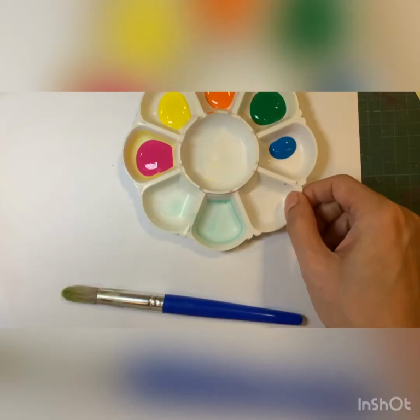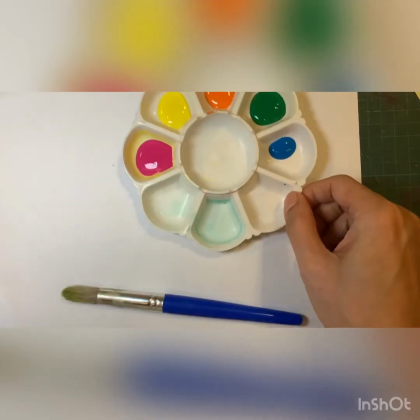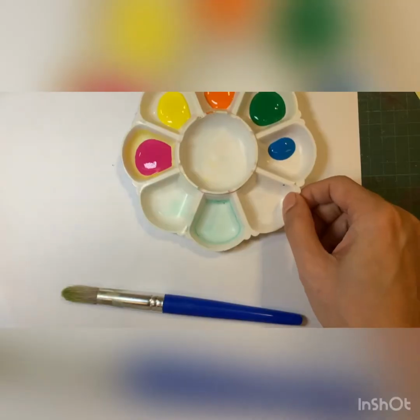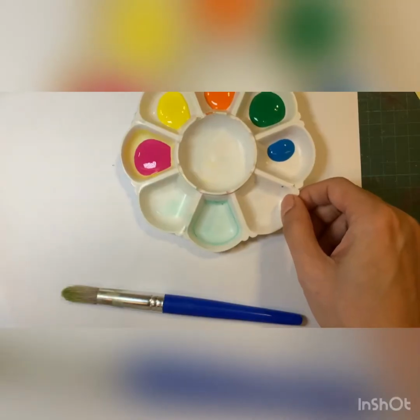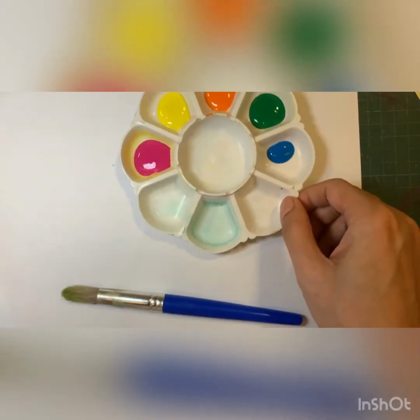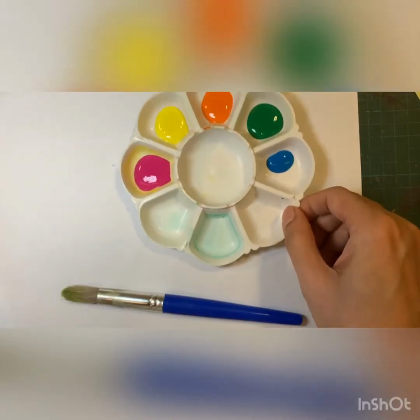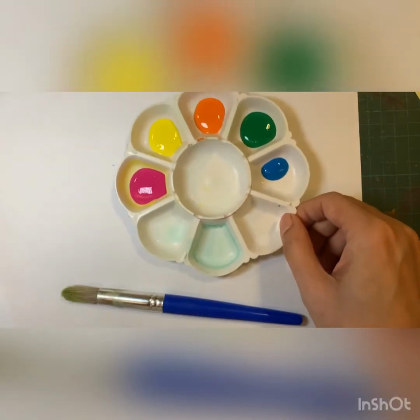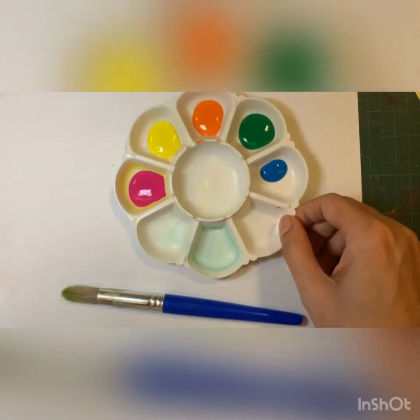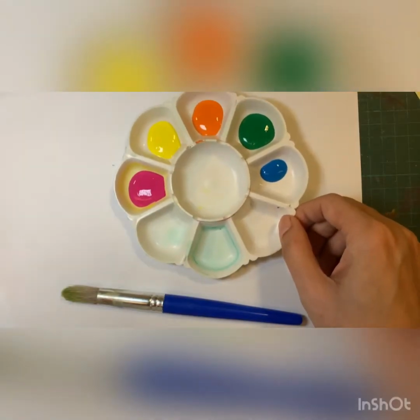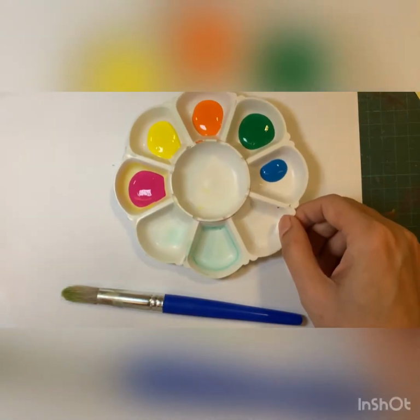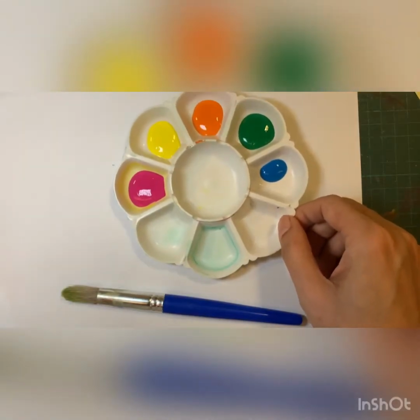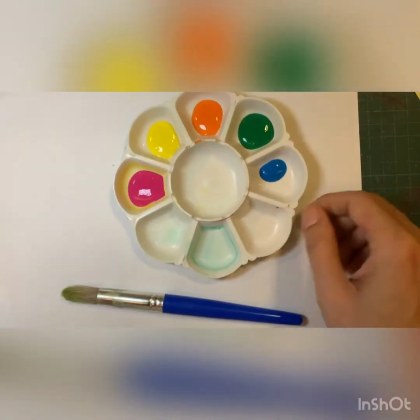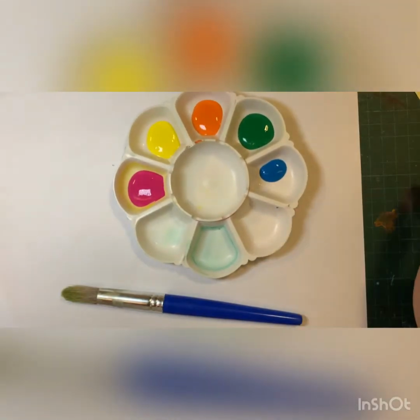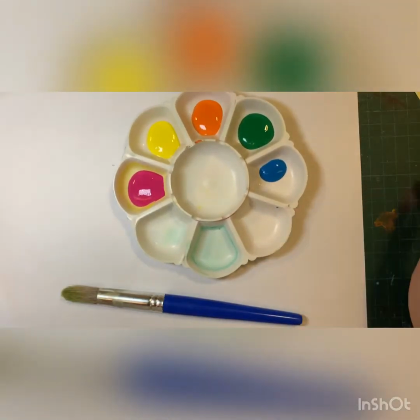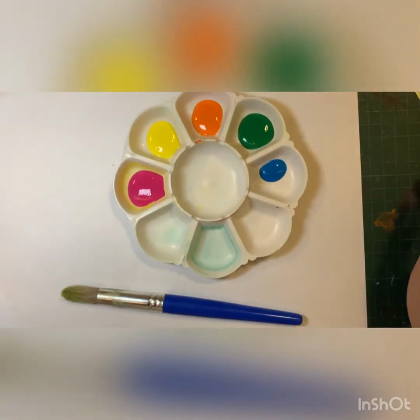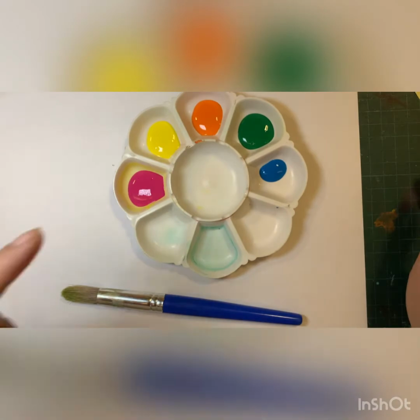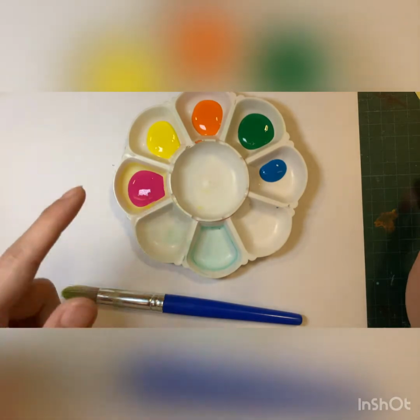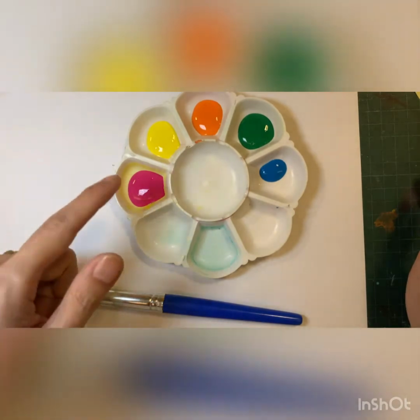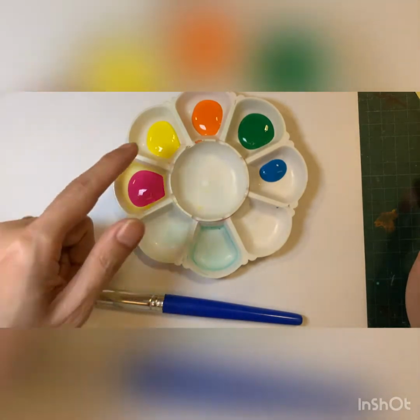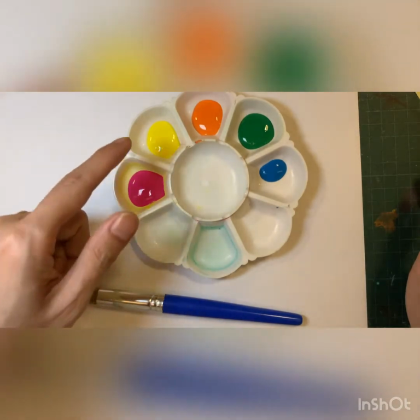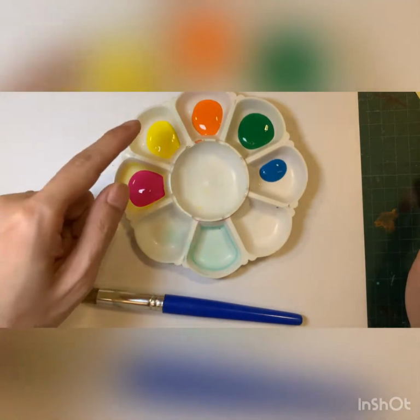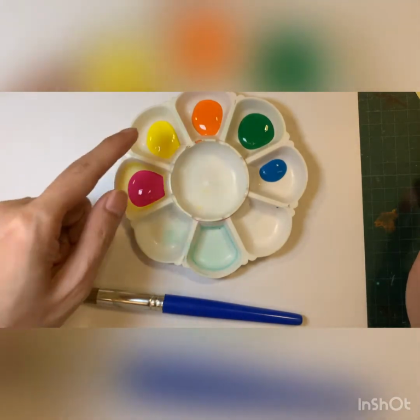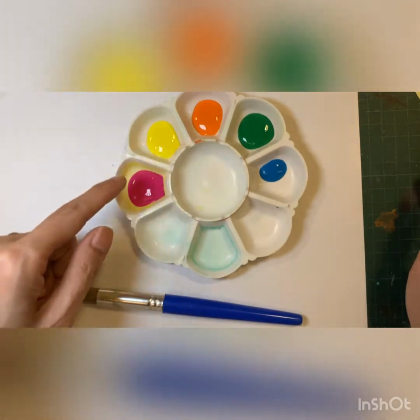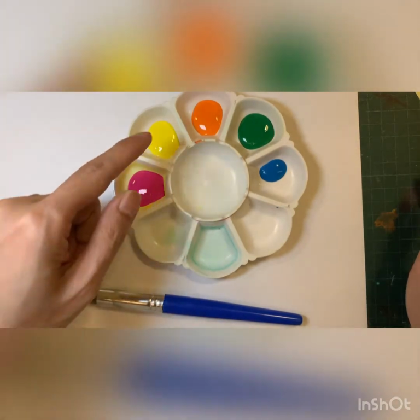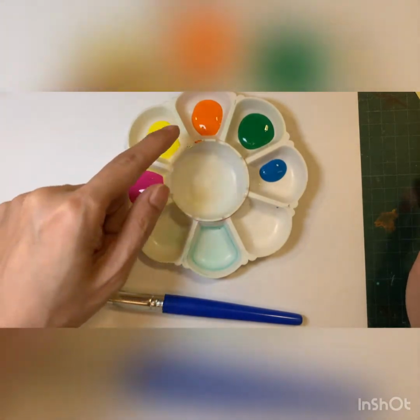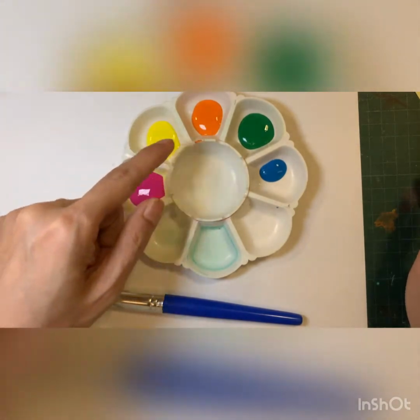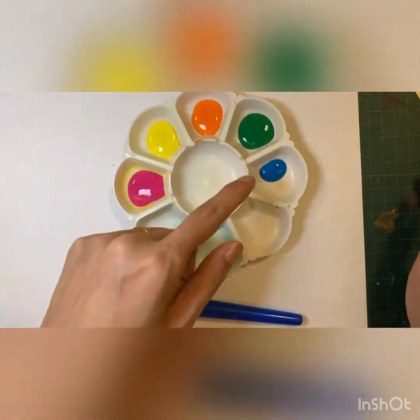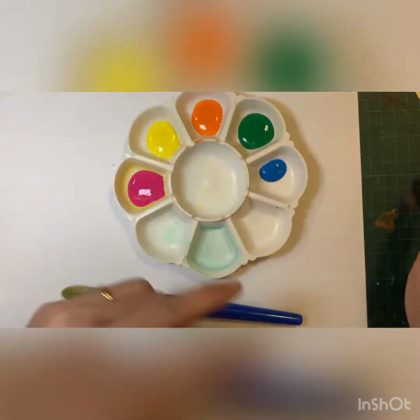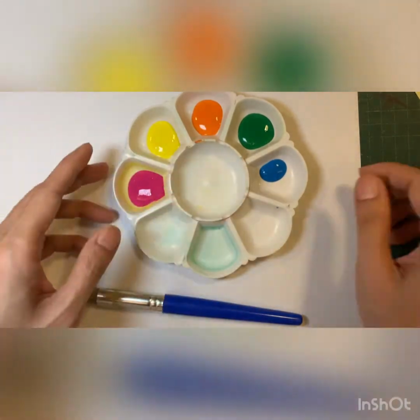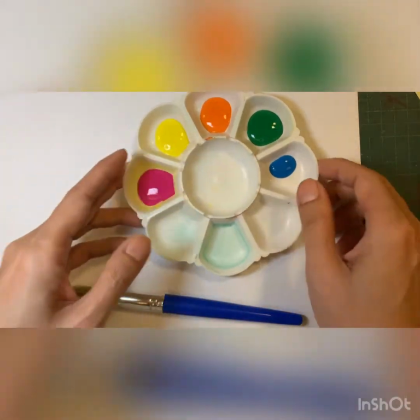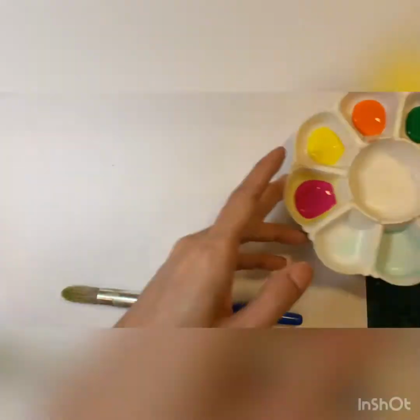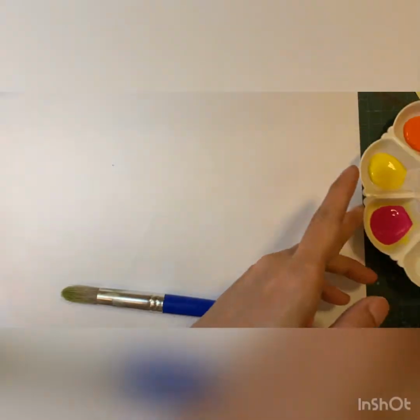You will need these colors: pink, yellow, orange, green, and blue.